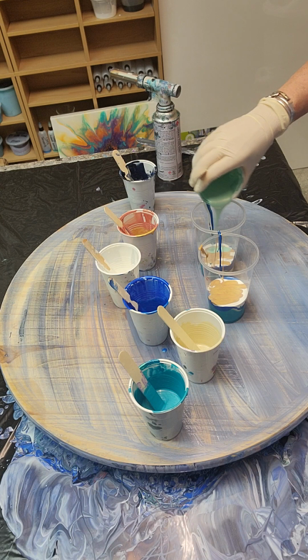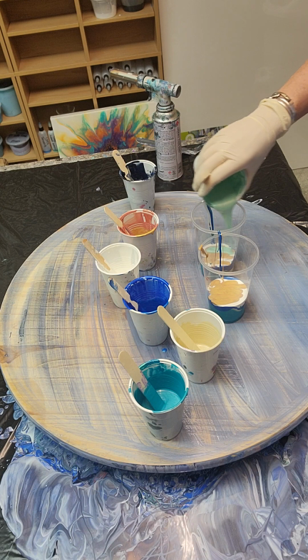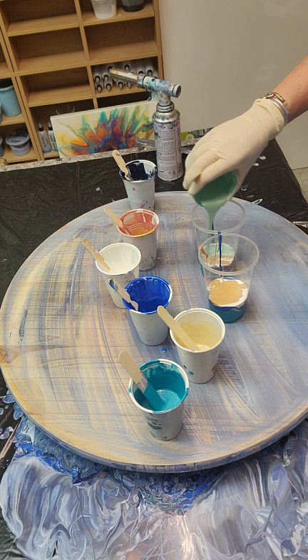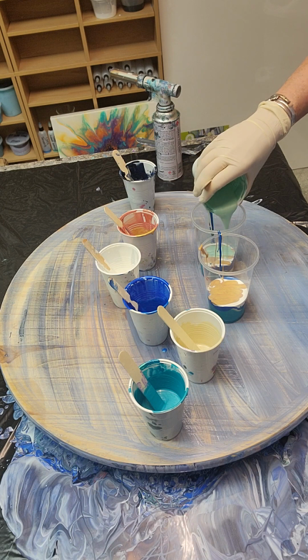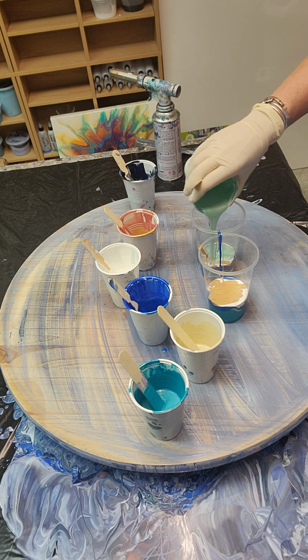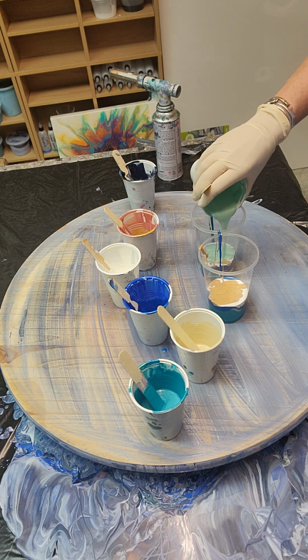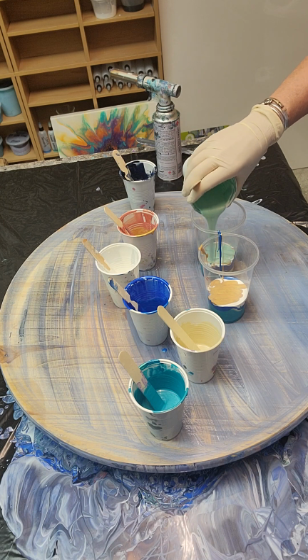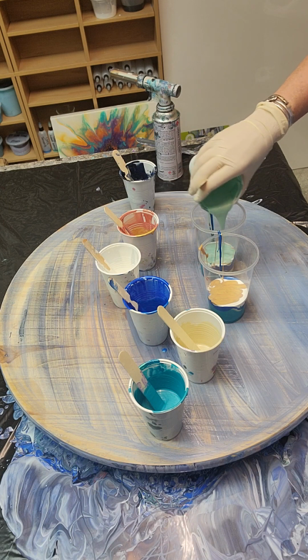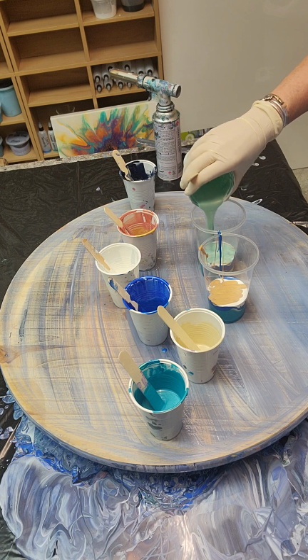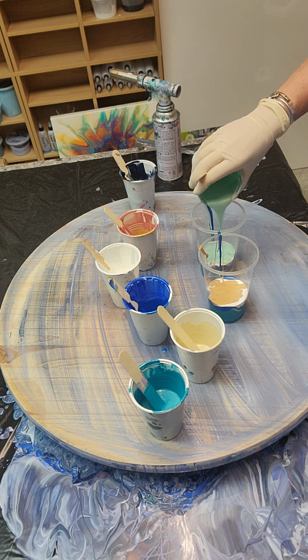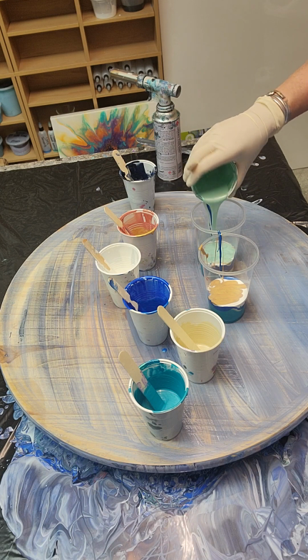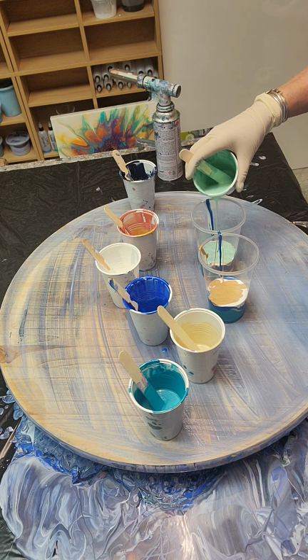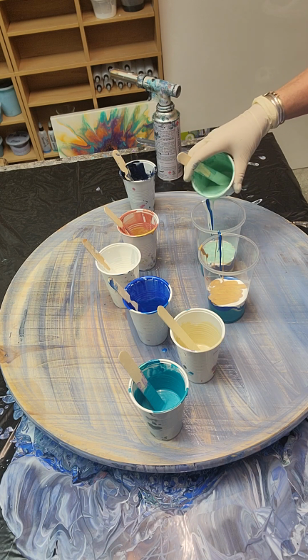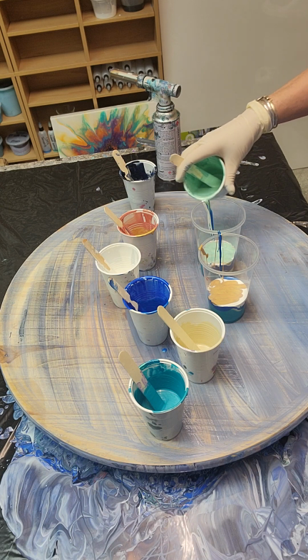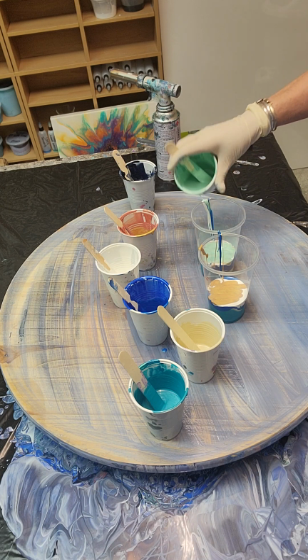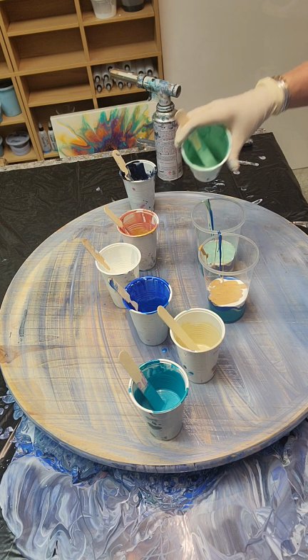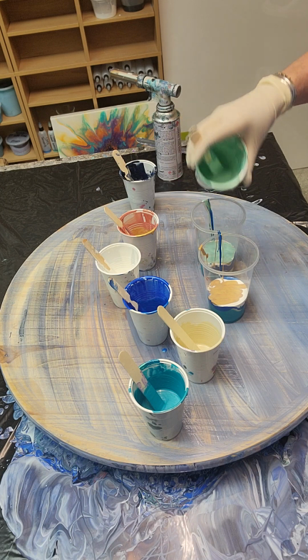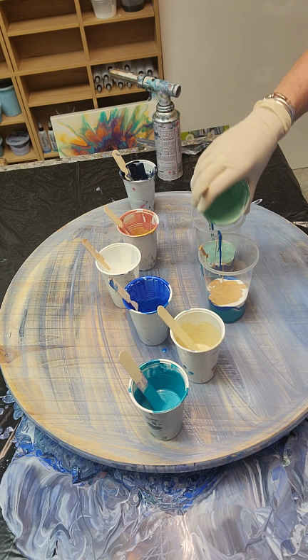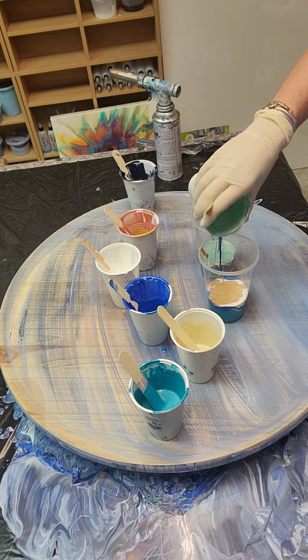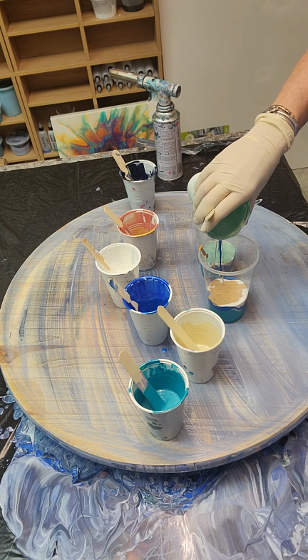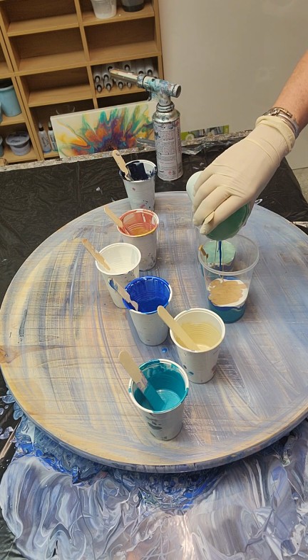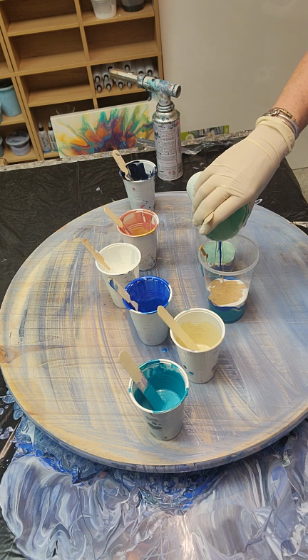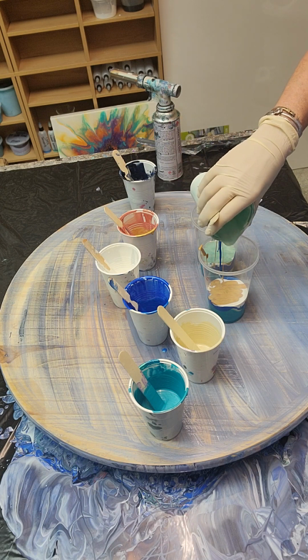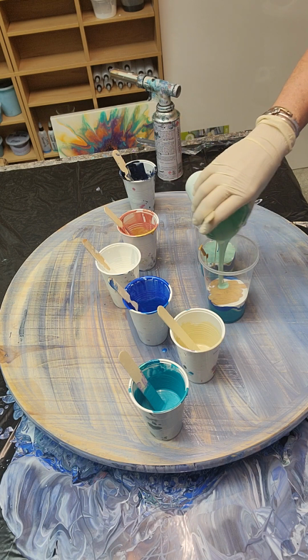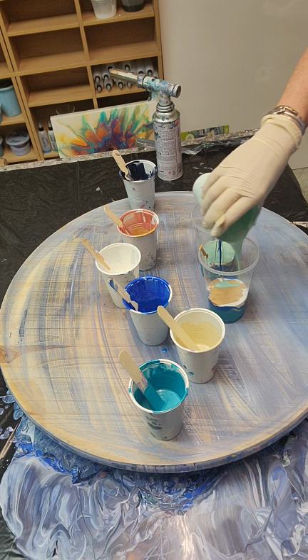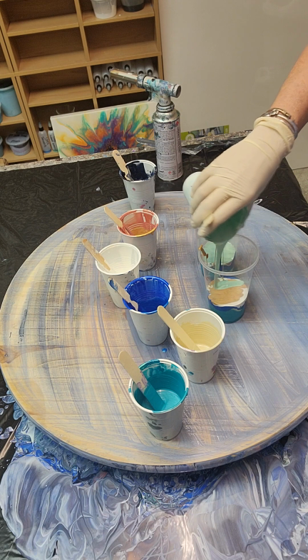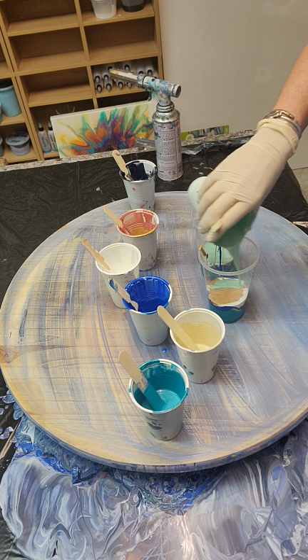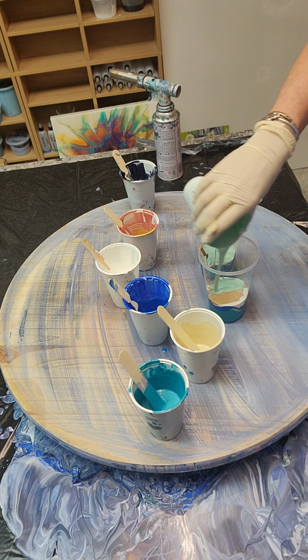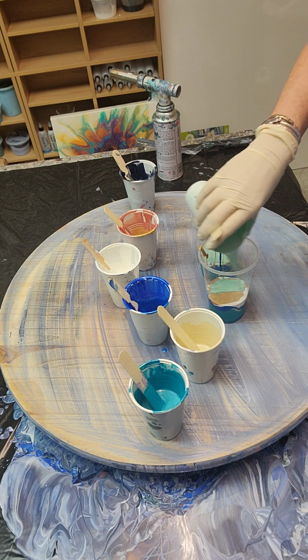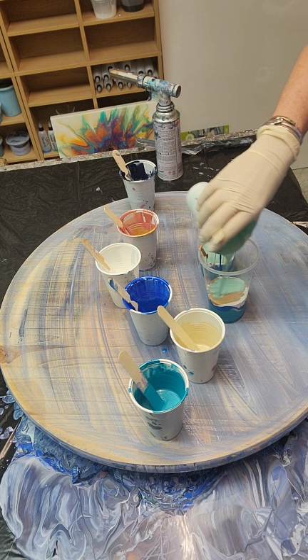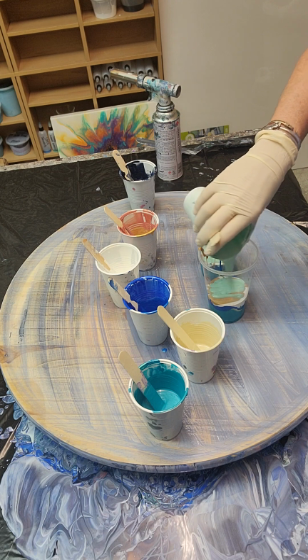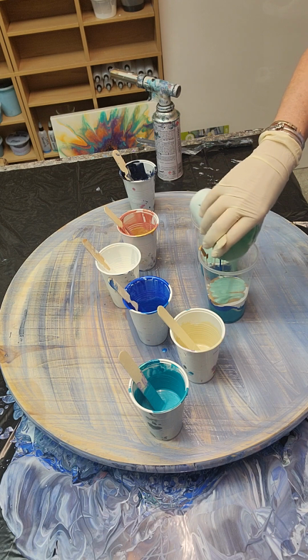You know what, I meant to do my white dirty pour — next time I shall do it next time.